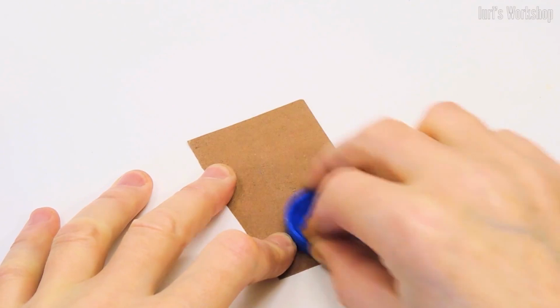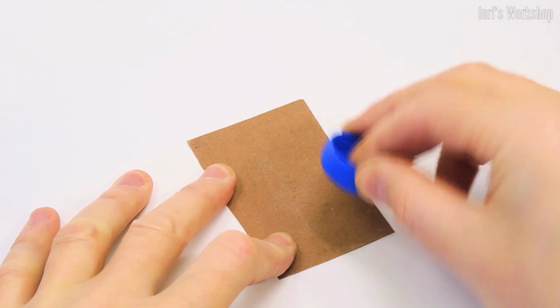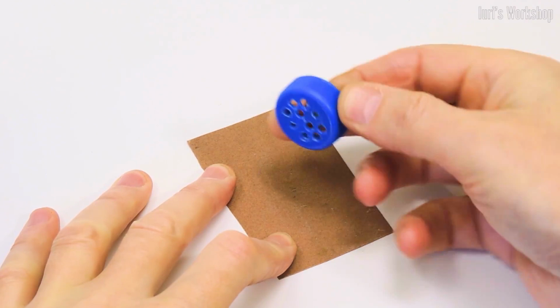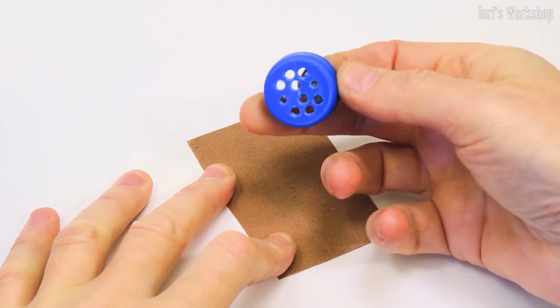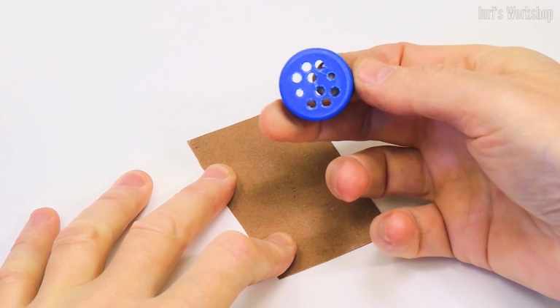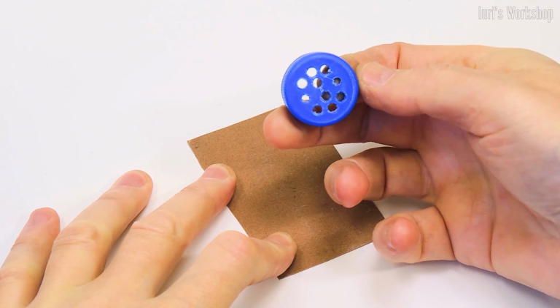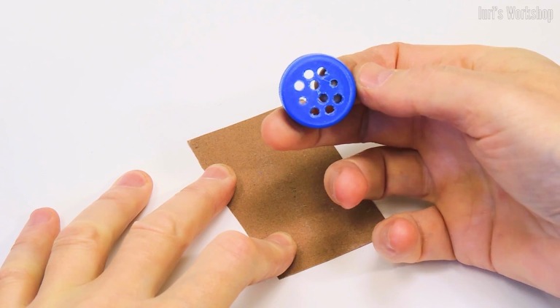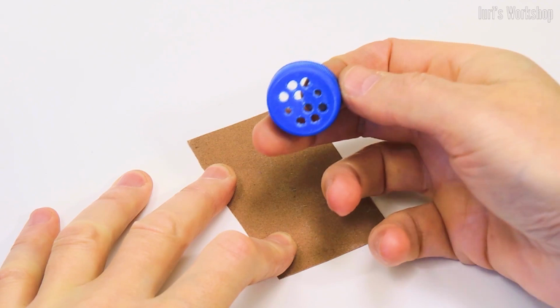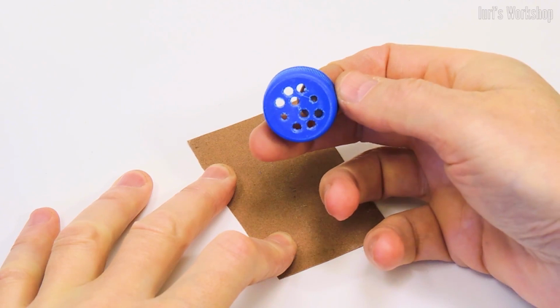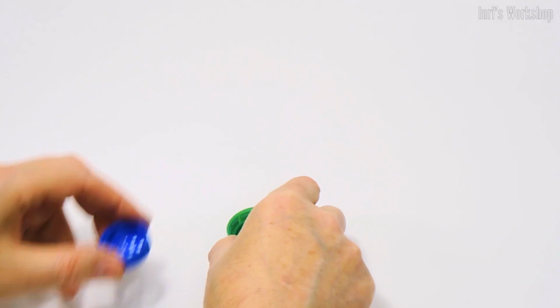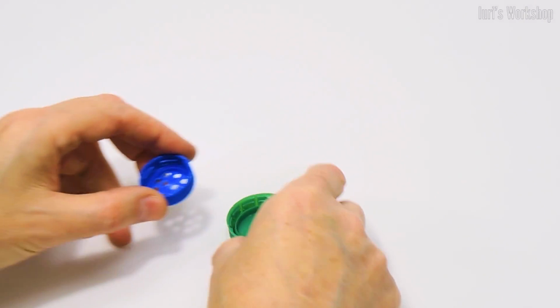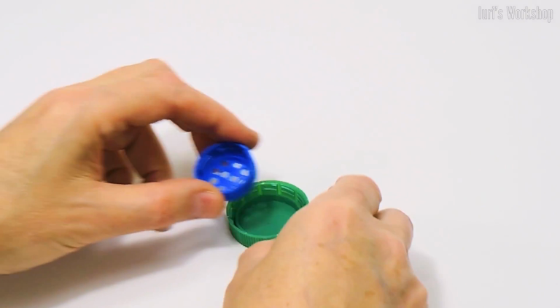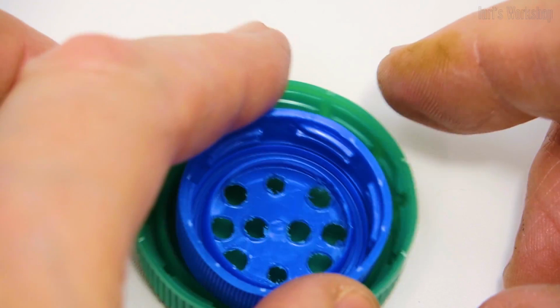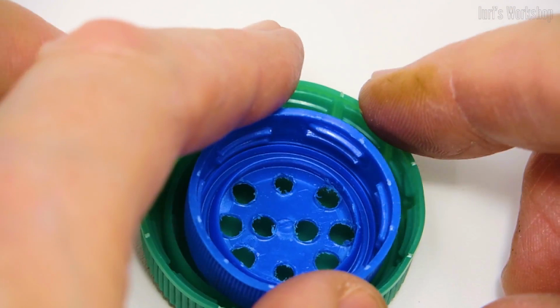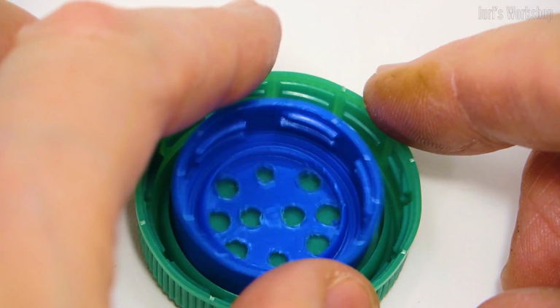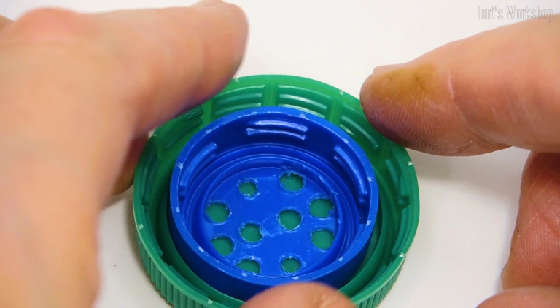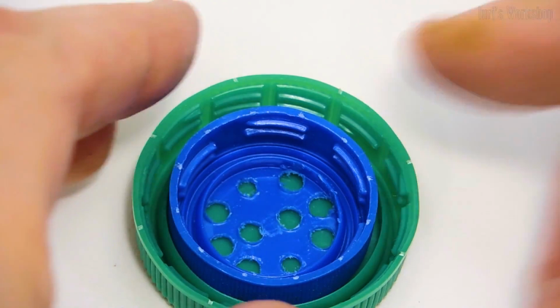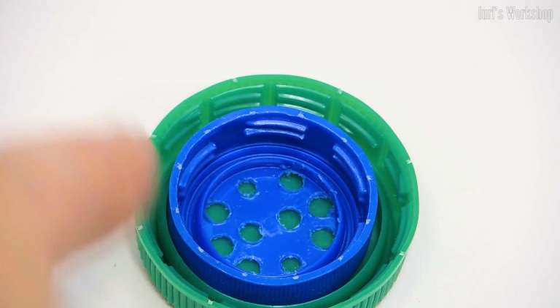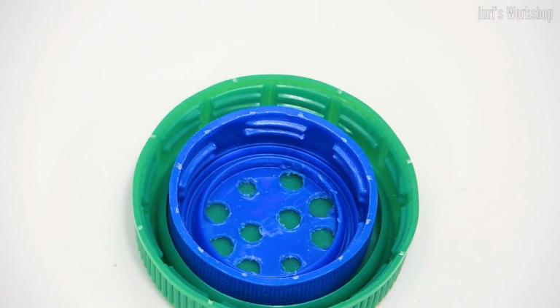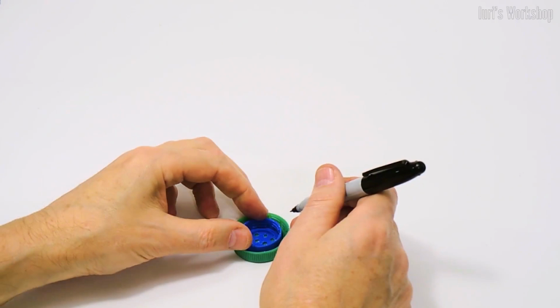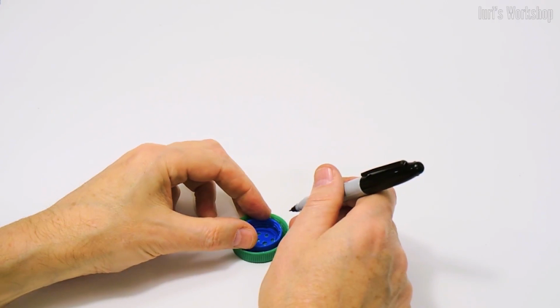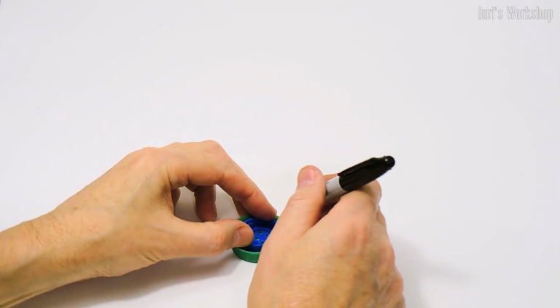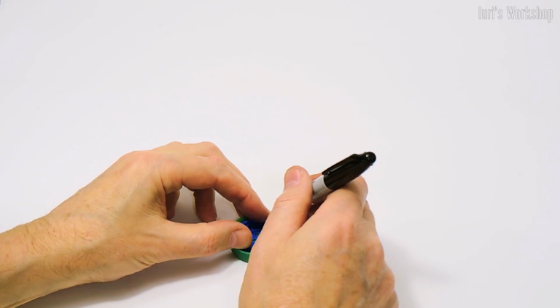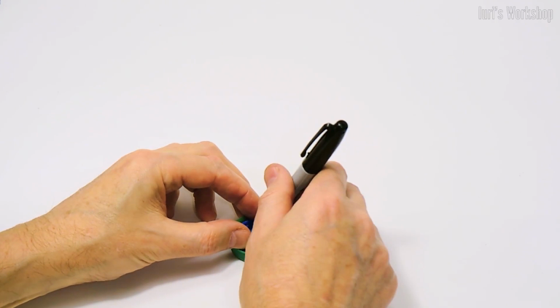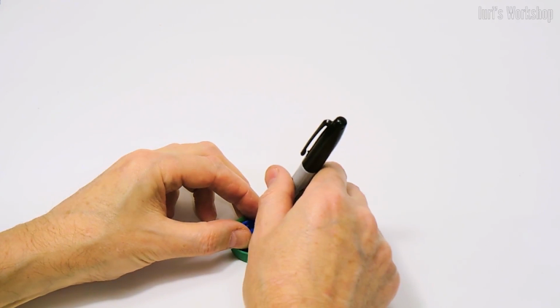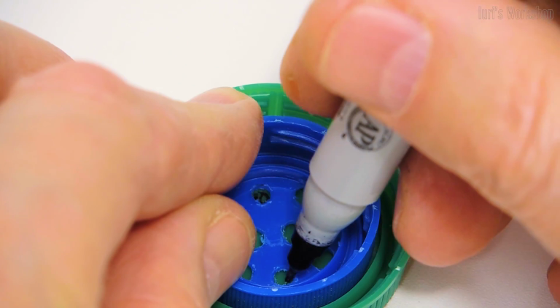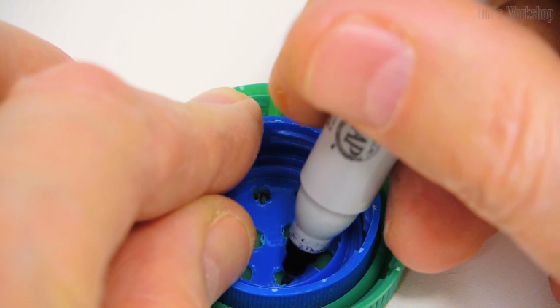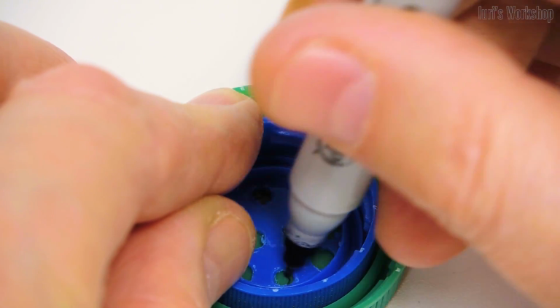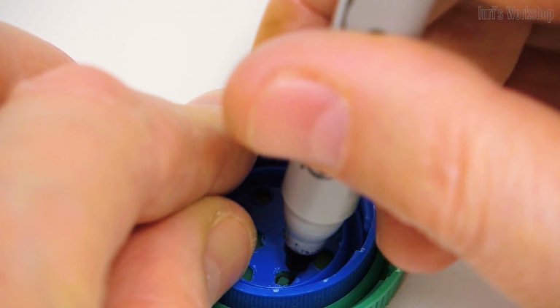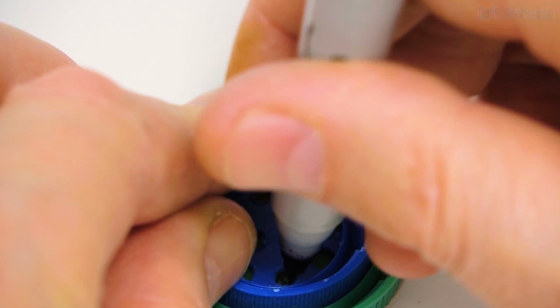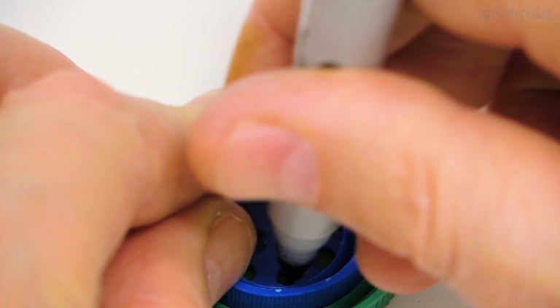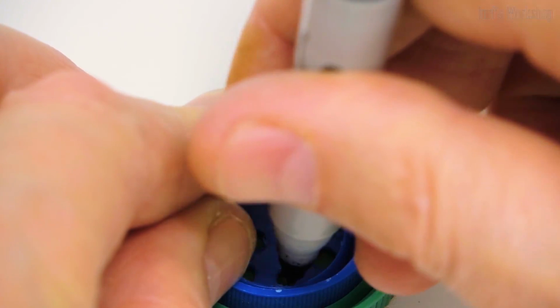First, we will manufacture two small inlet valves and one large exhaust valve.